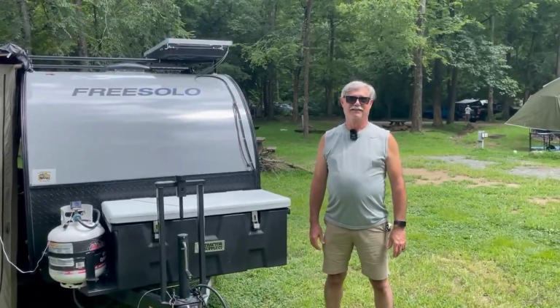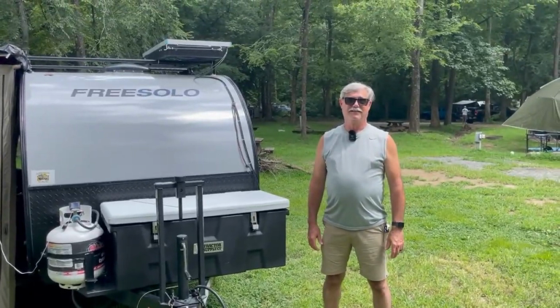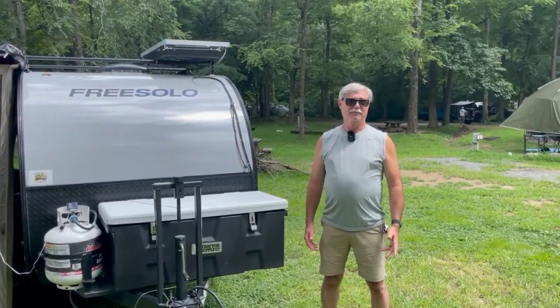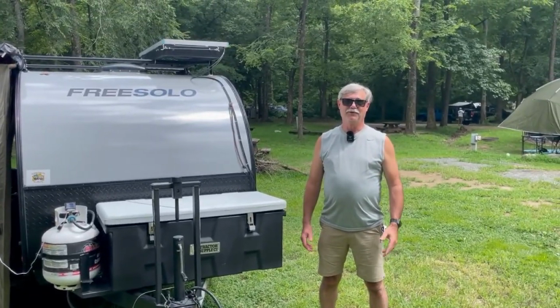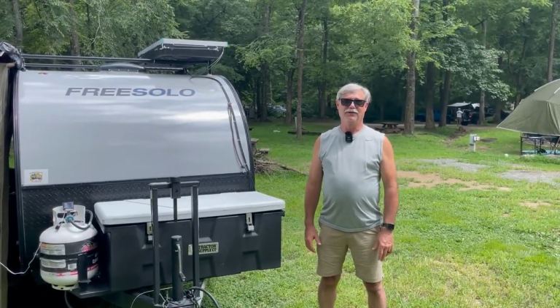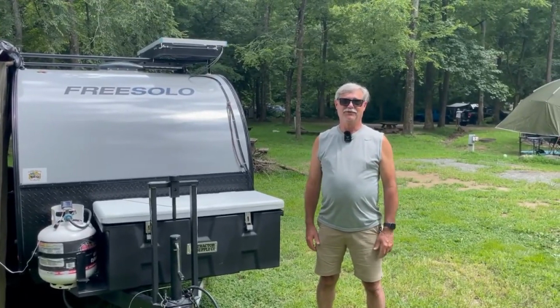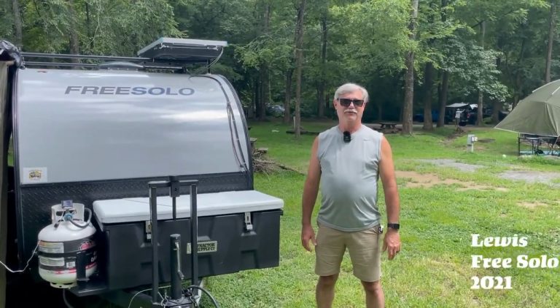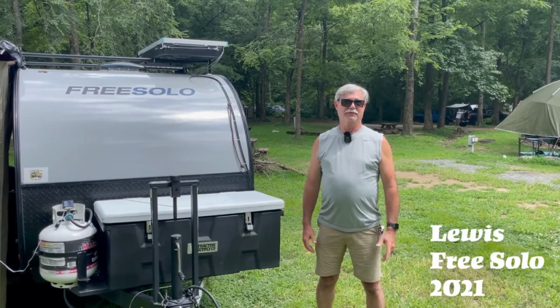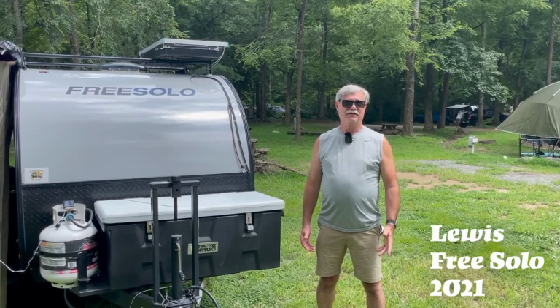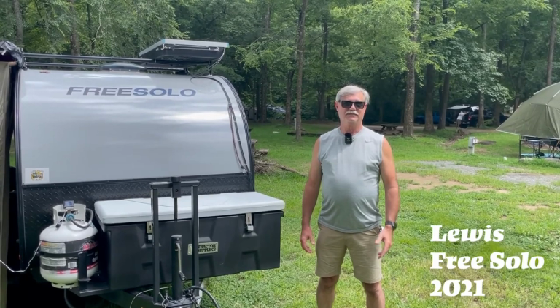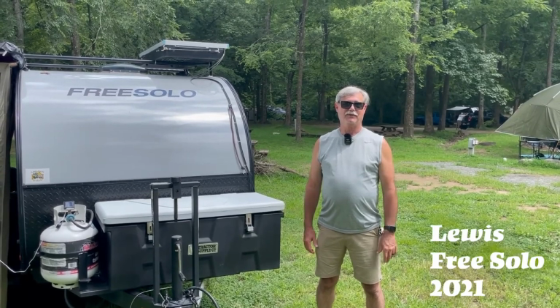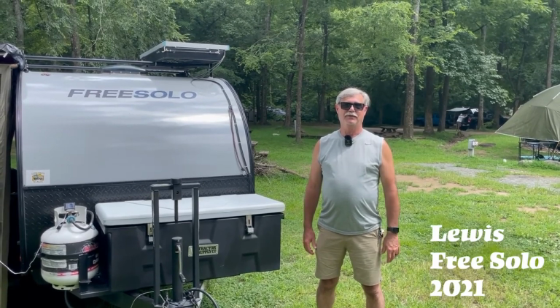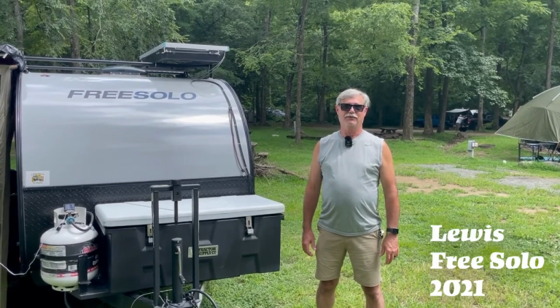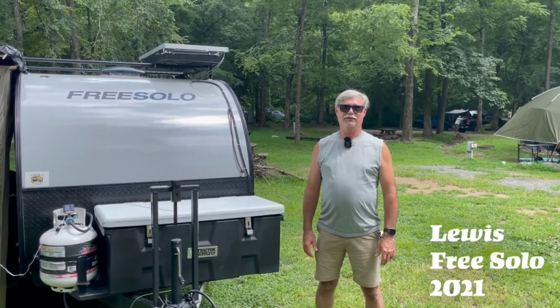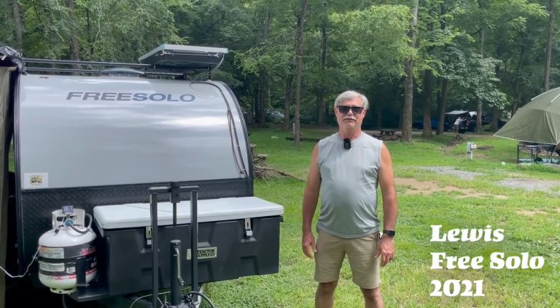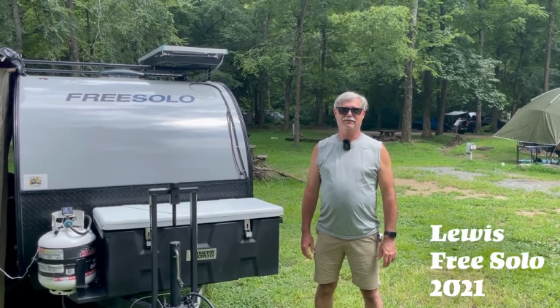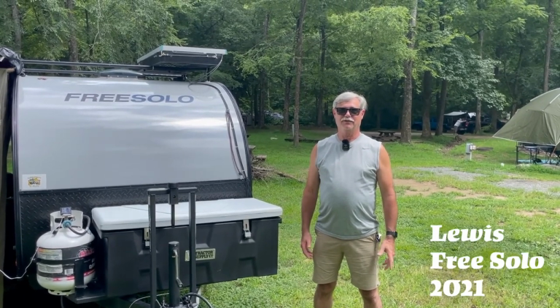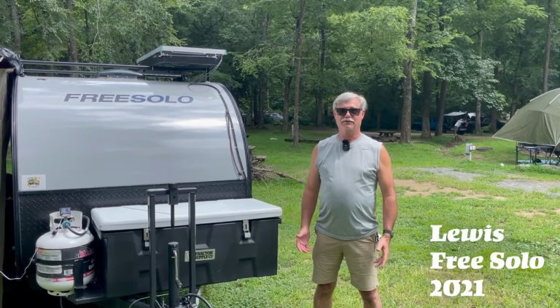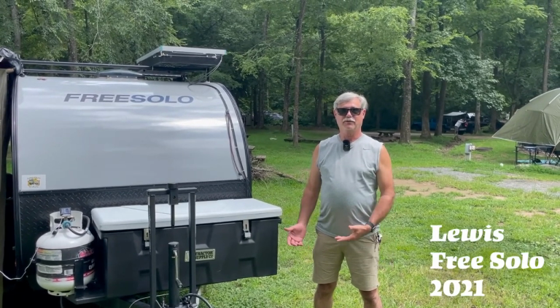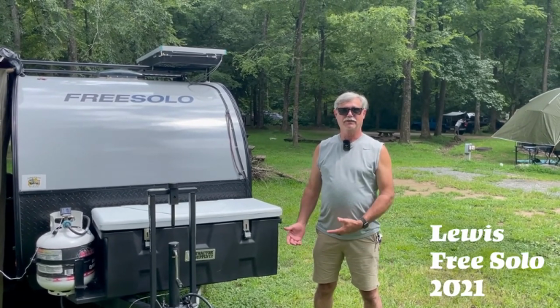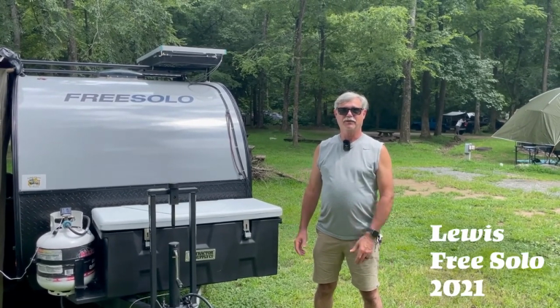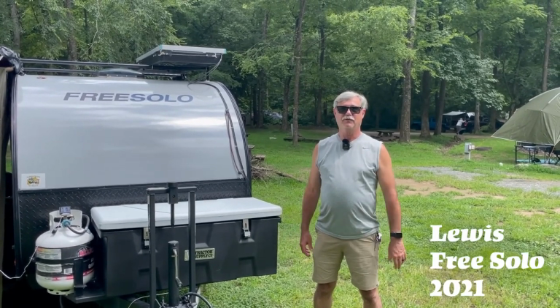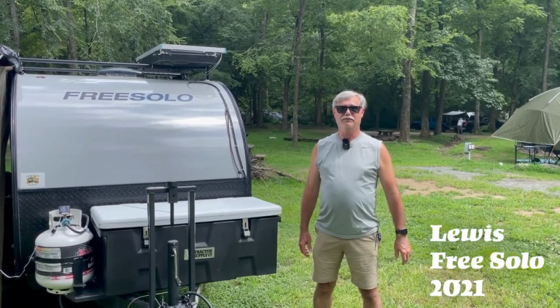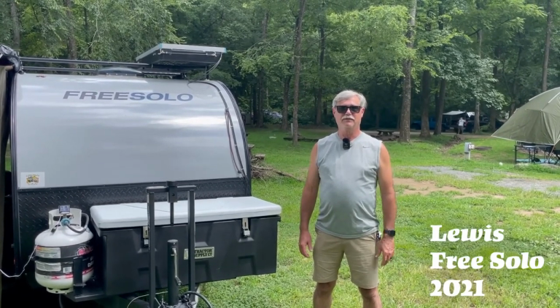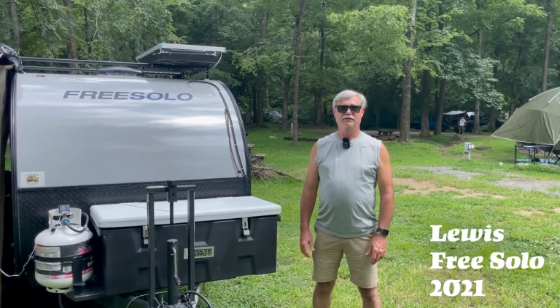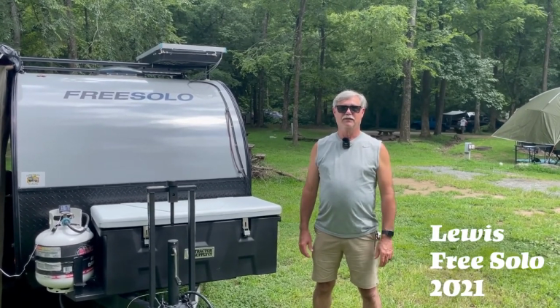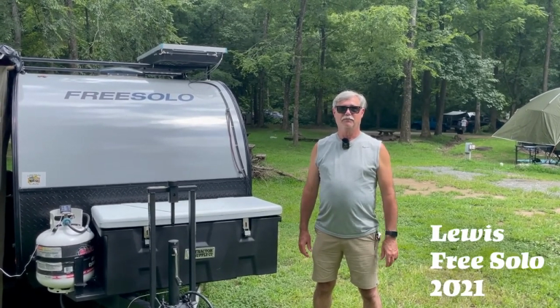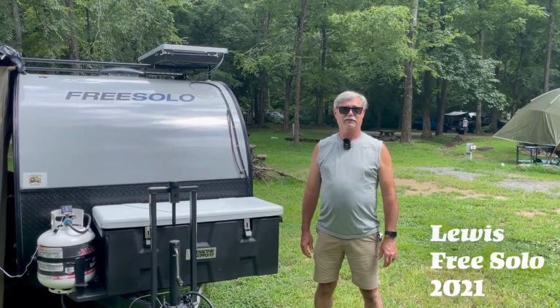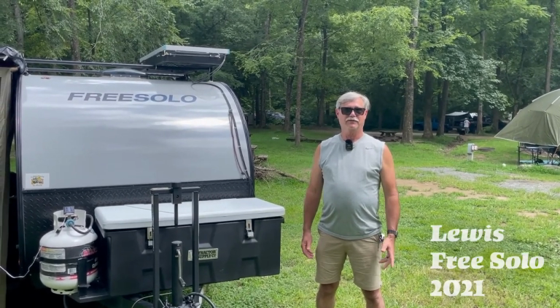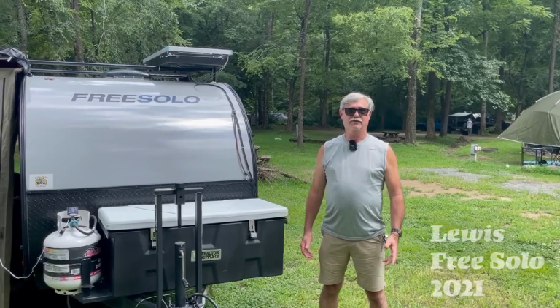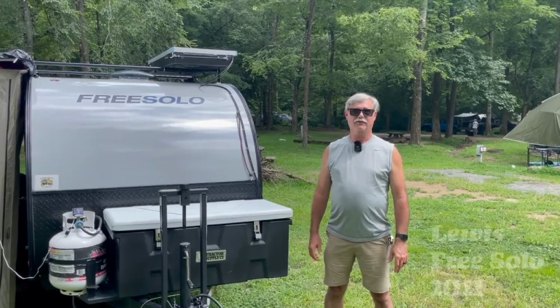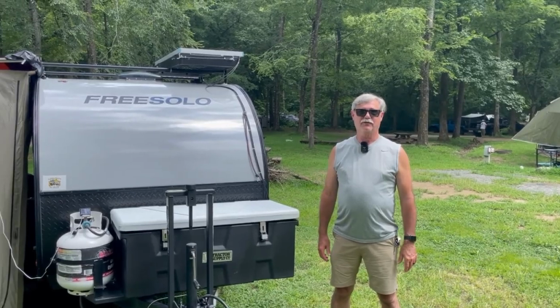I'm Lewis Dellinger from High Springs, Florida and this is our 2021 Fraction Creek pre-solo.